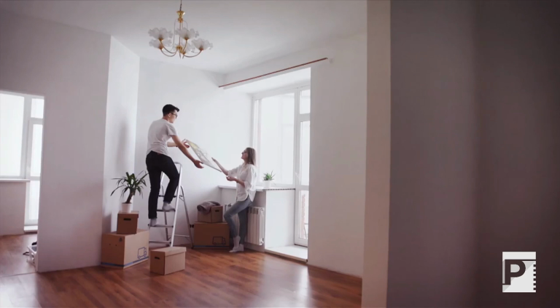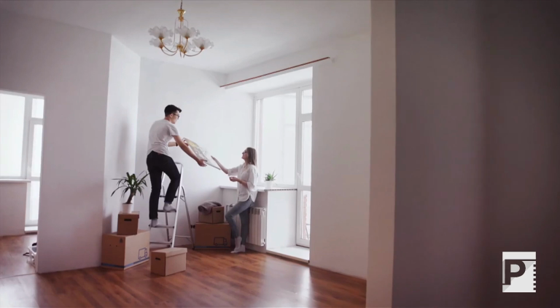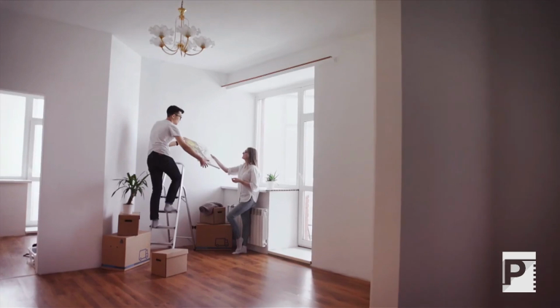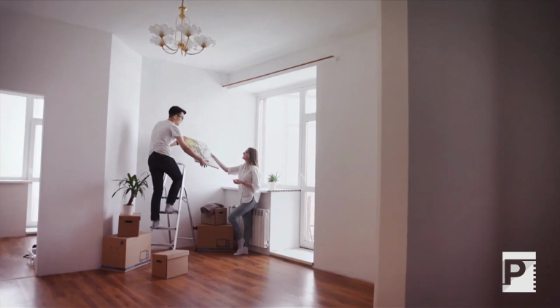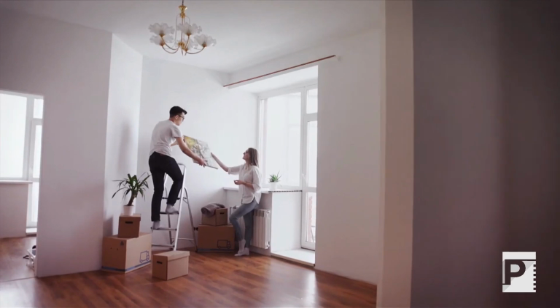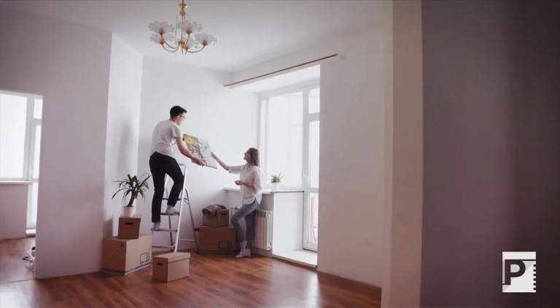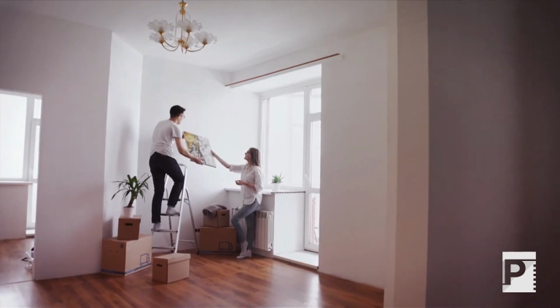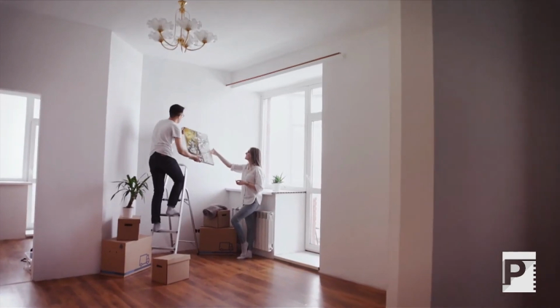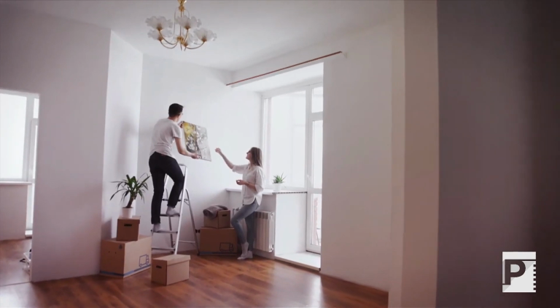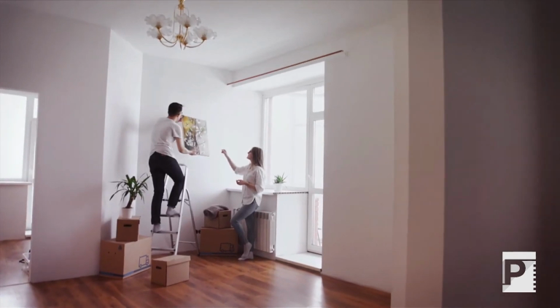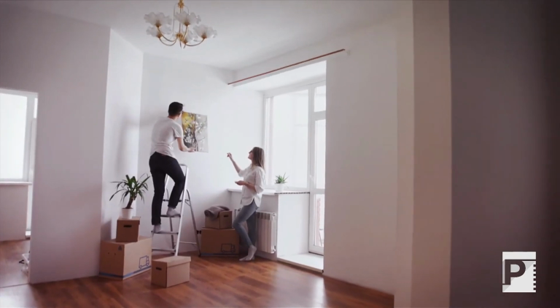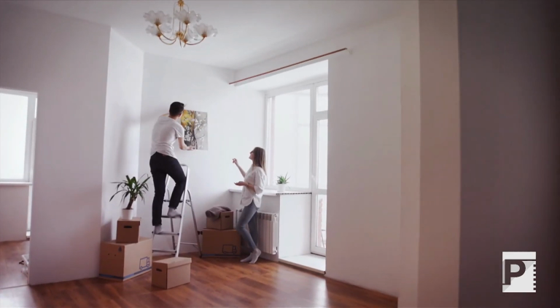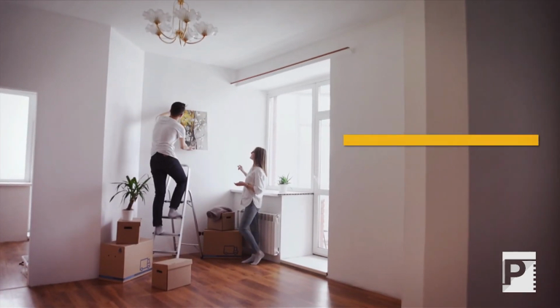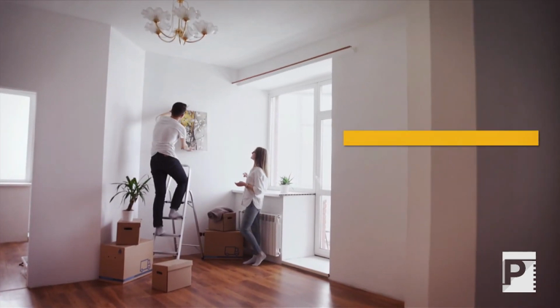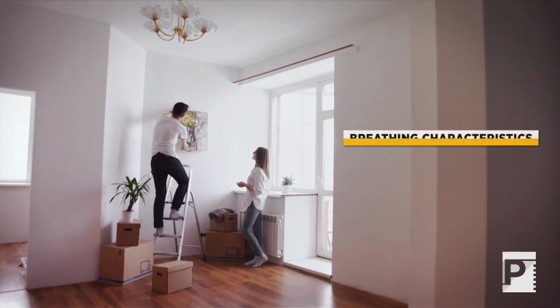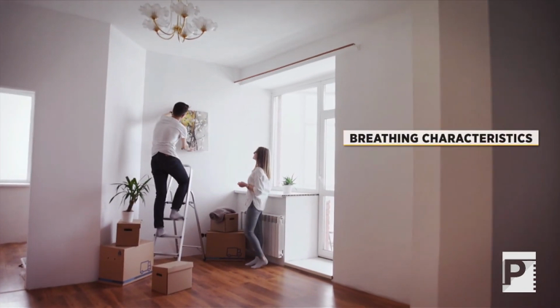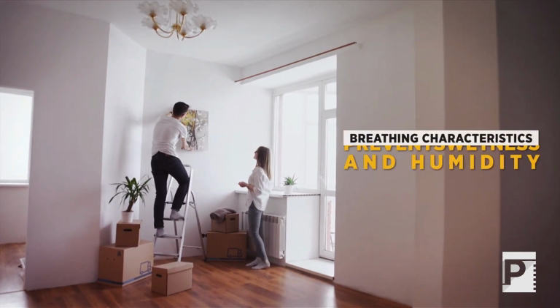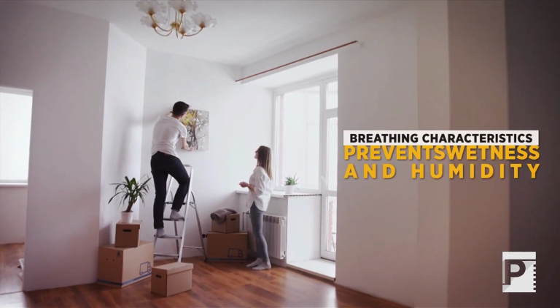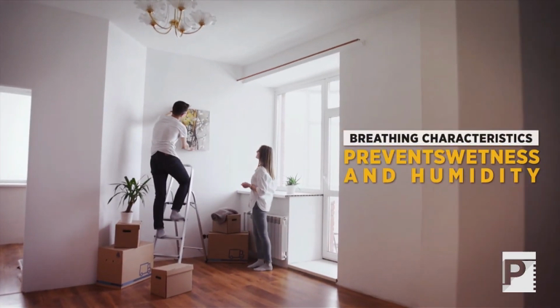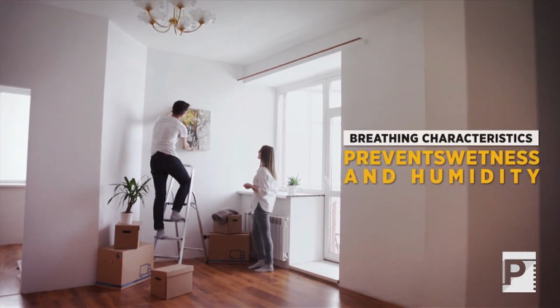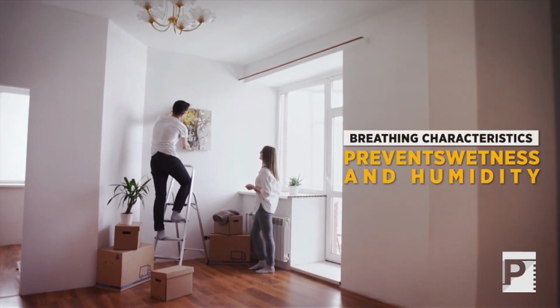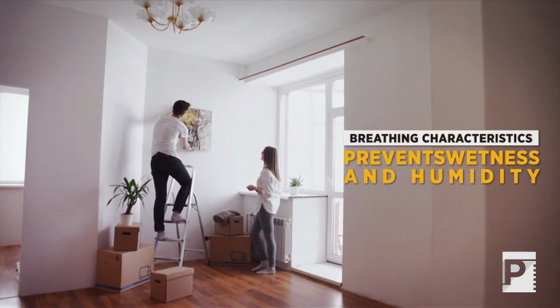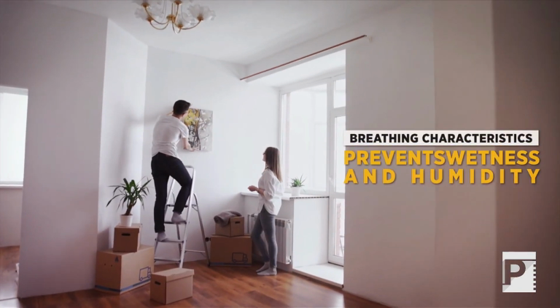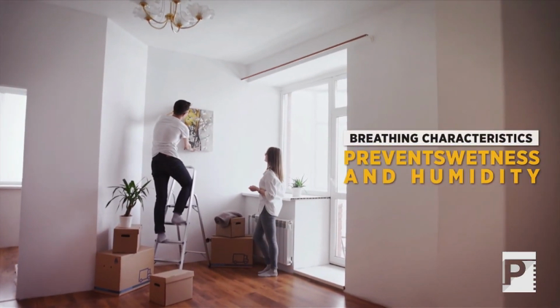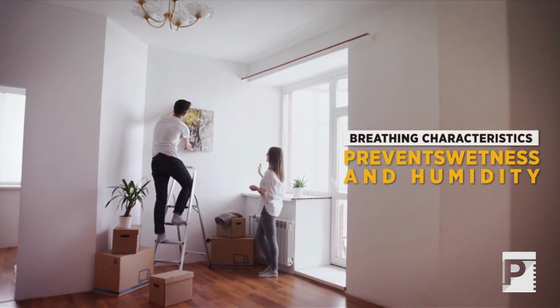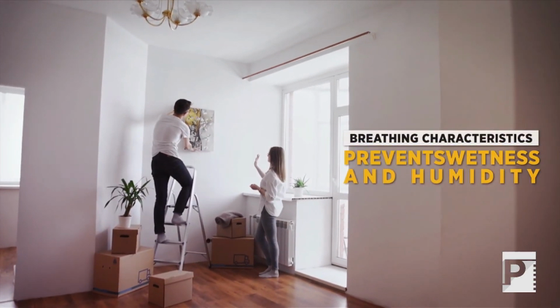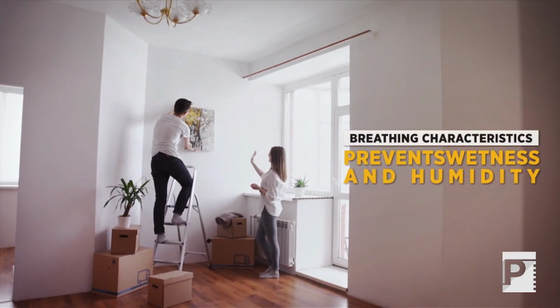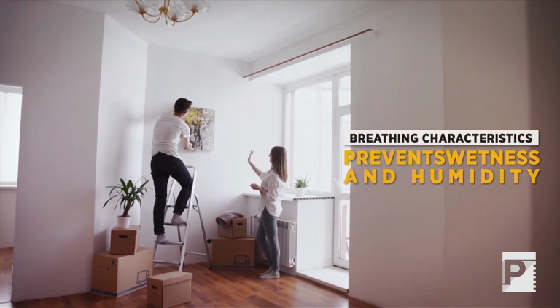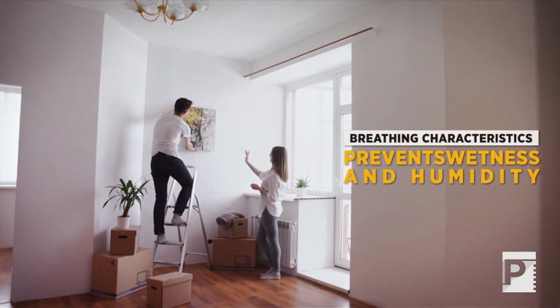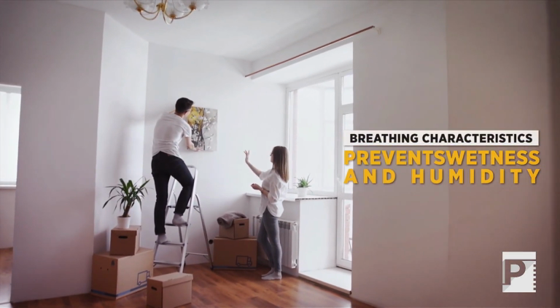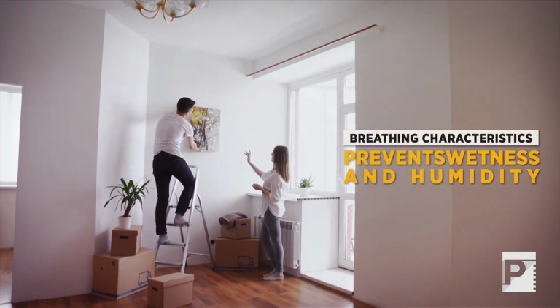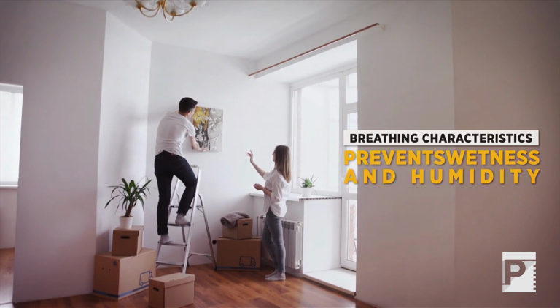Momentum Thermal Insulating Plasters are water vapor permeable and resistant to moisture and acid. They definitively prevent mold, fungus, humidity, and moisture formation.